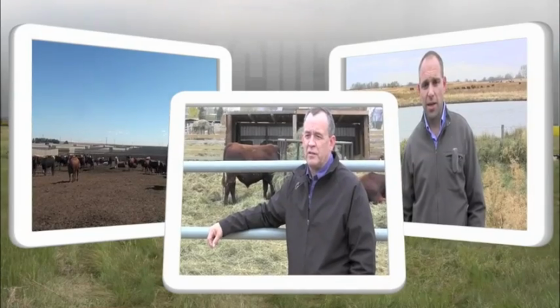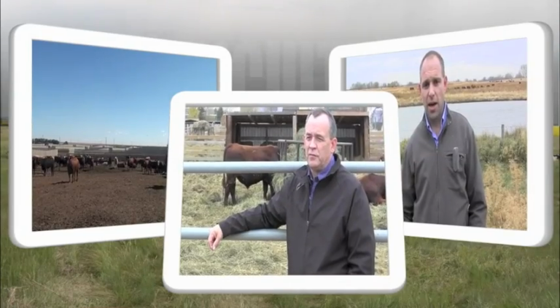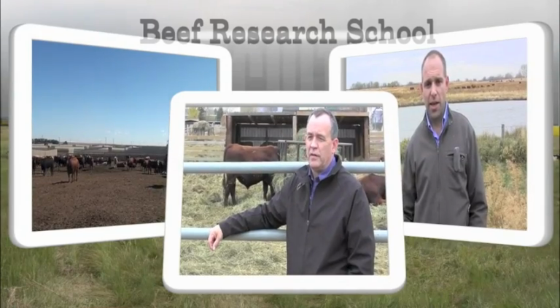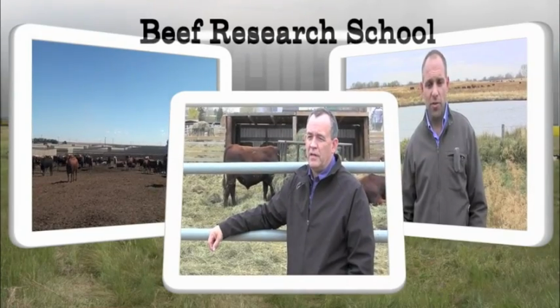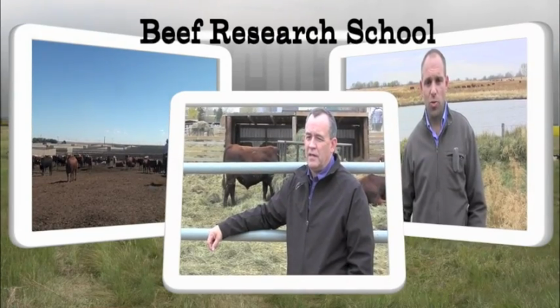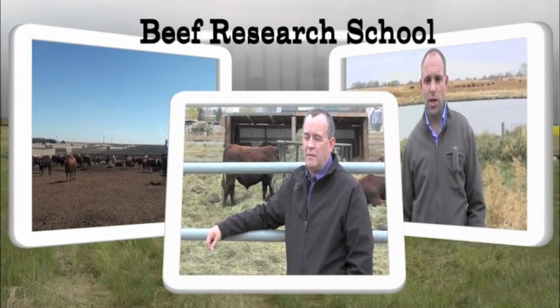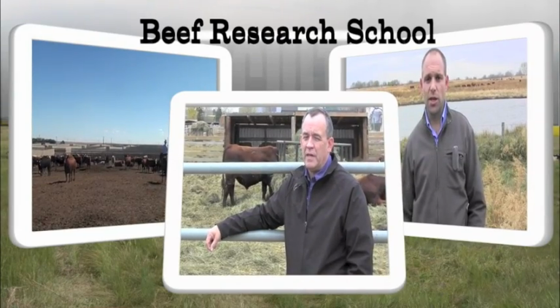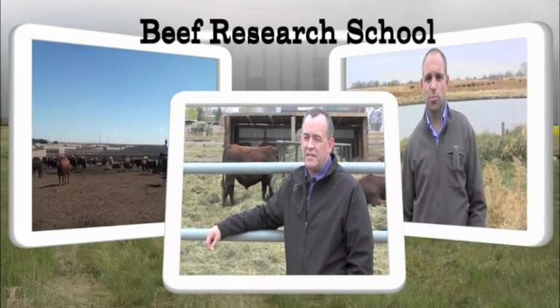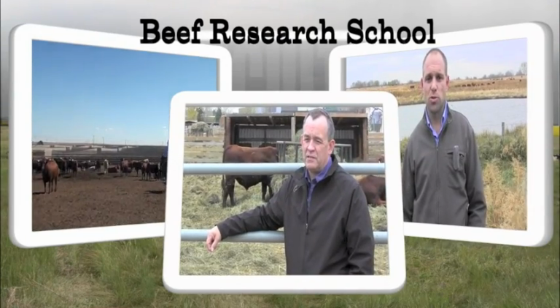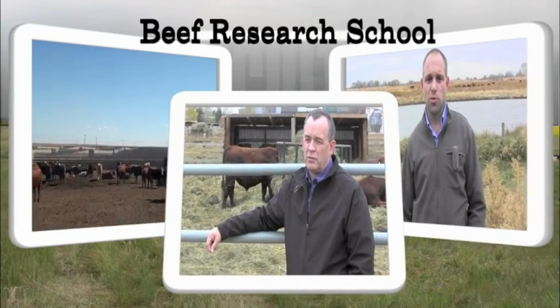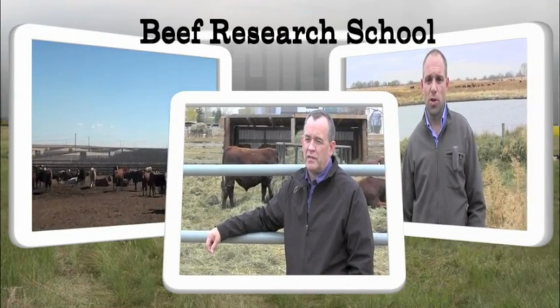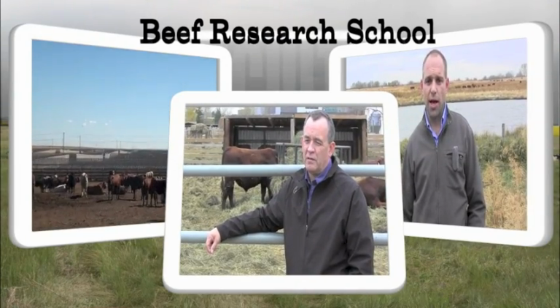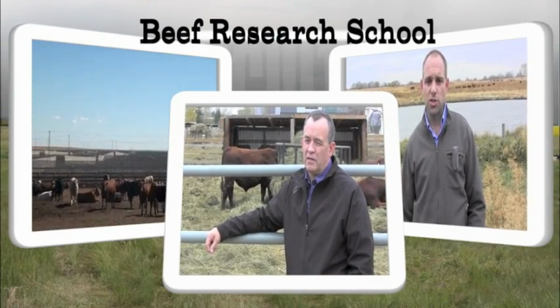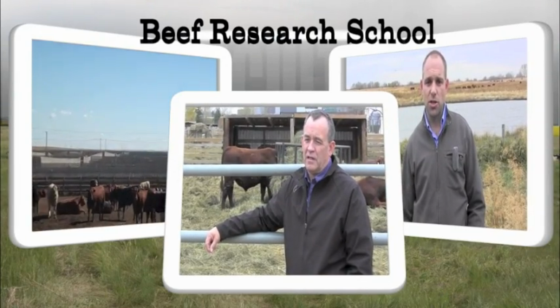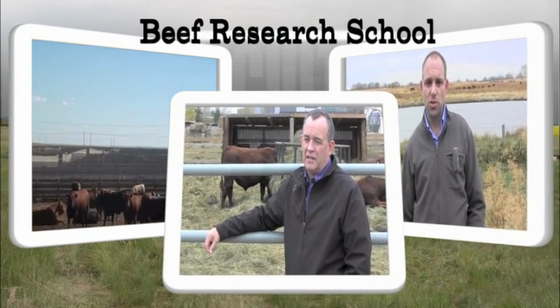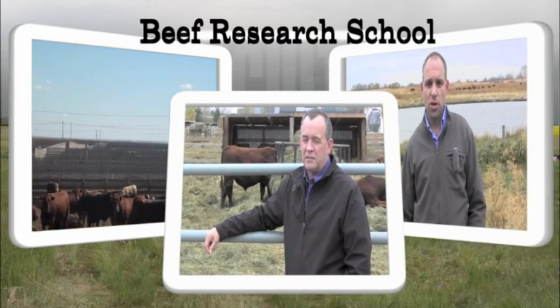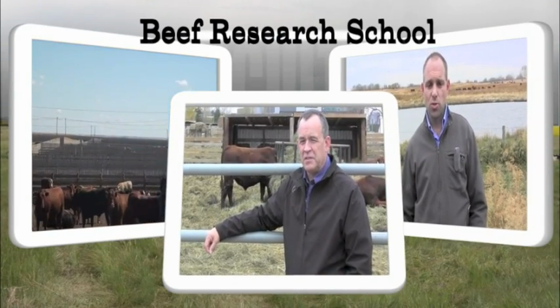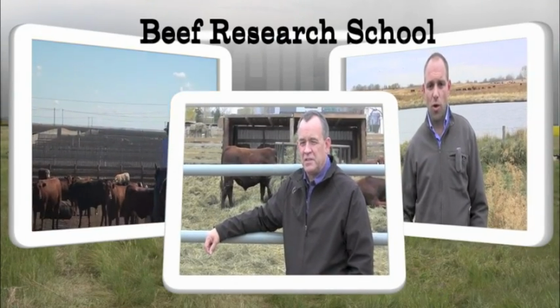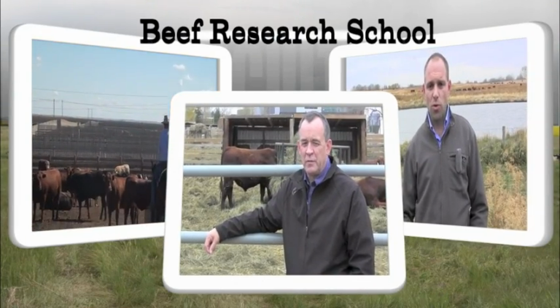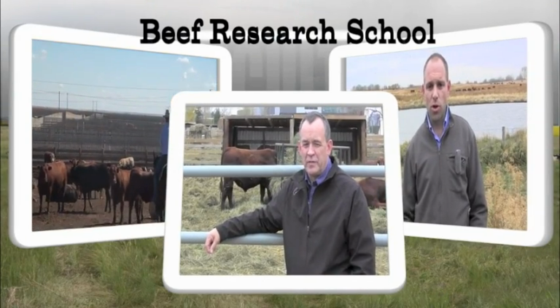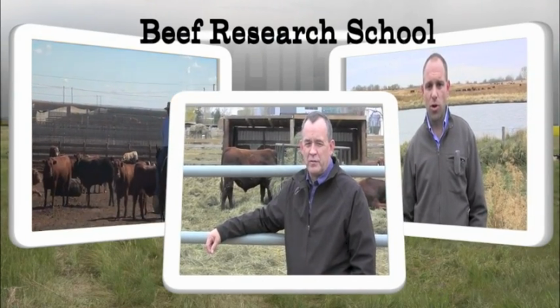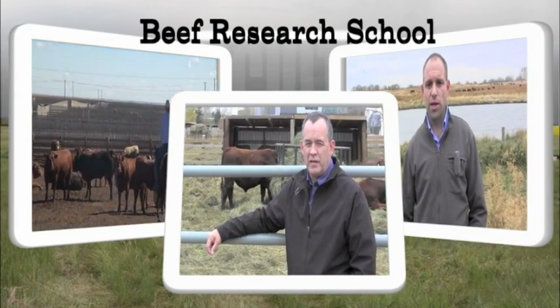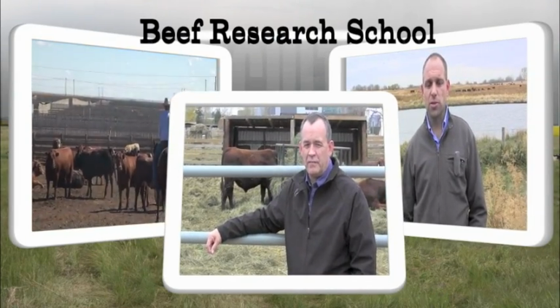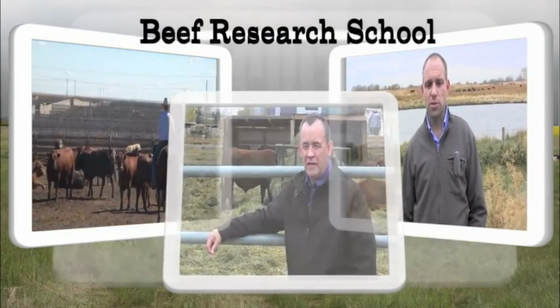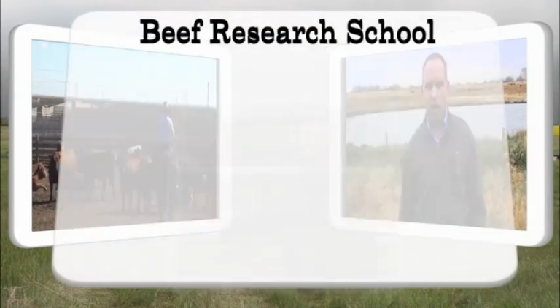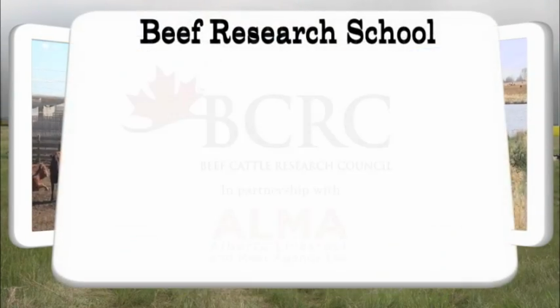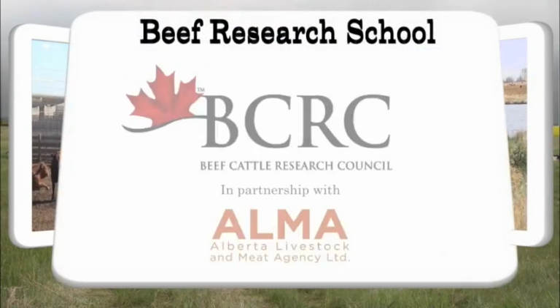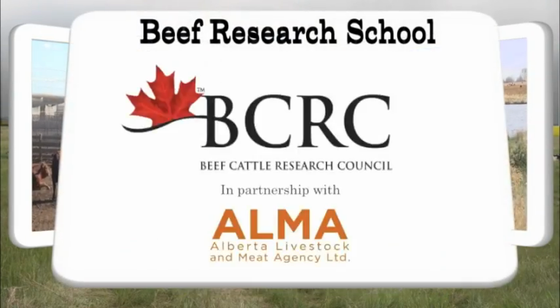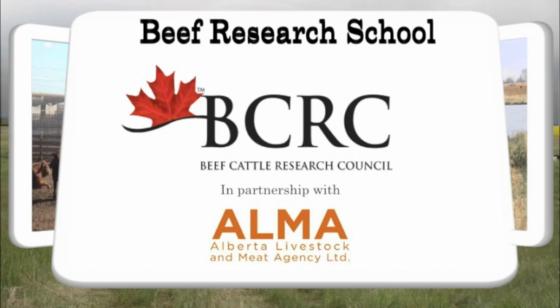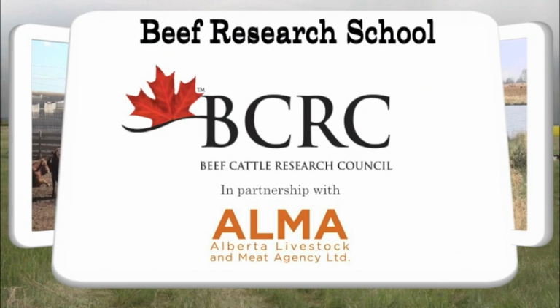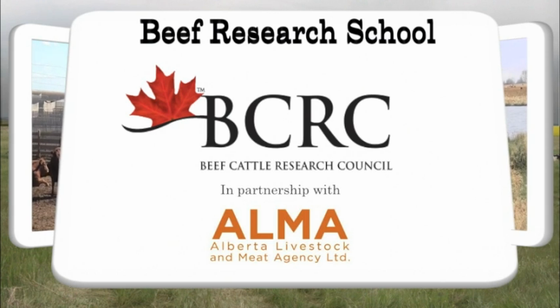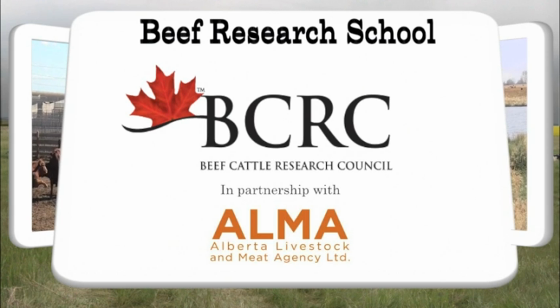The Beef Research School on realagriculture.com is brought to you by the Beef Cattle Research Council.